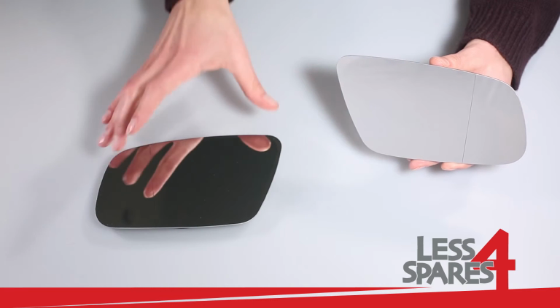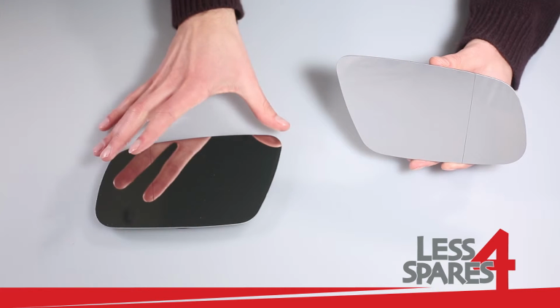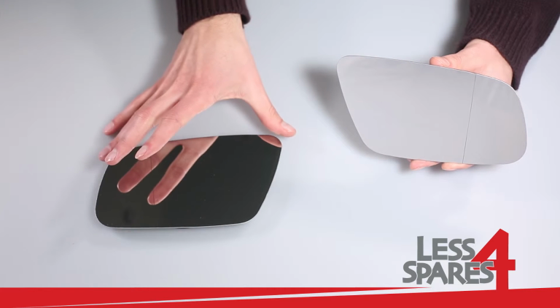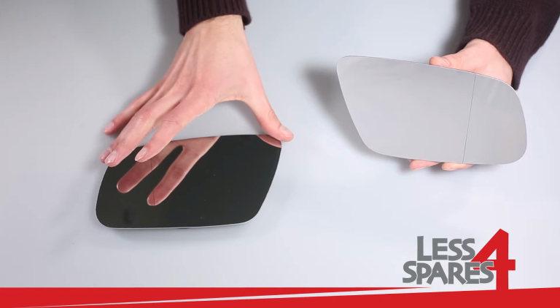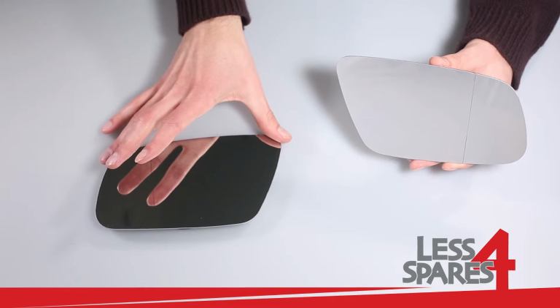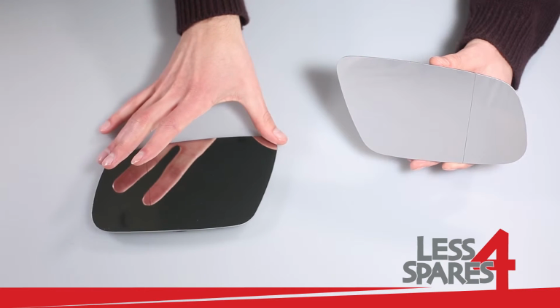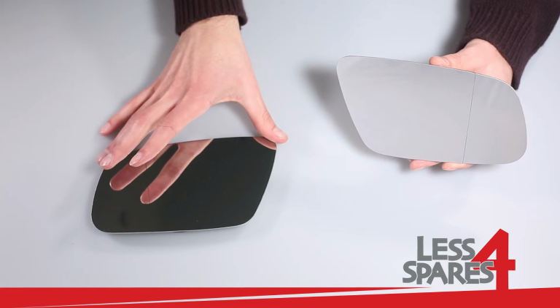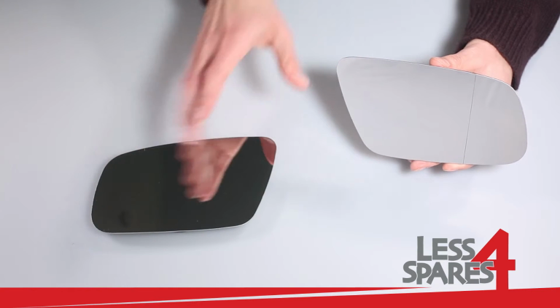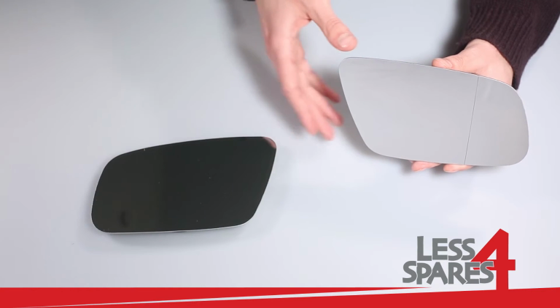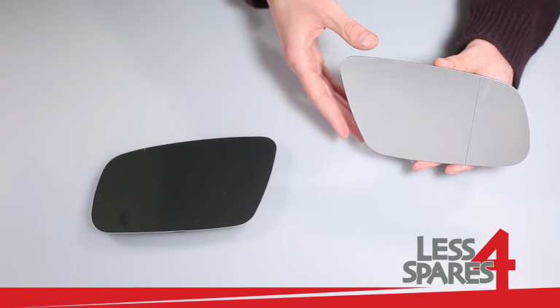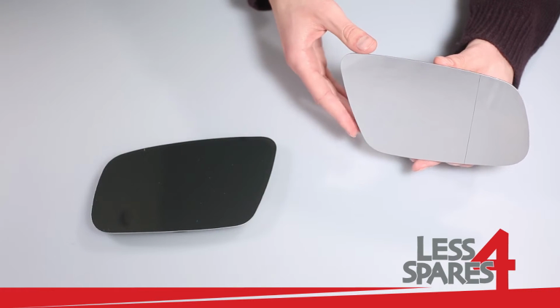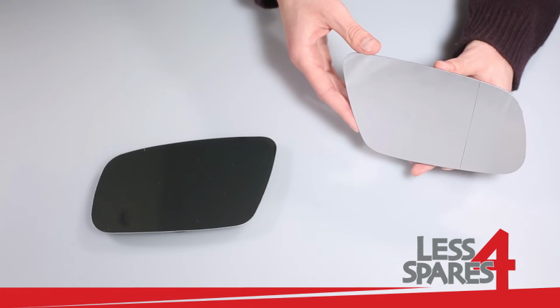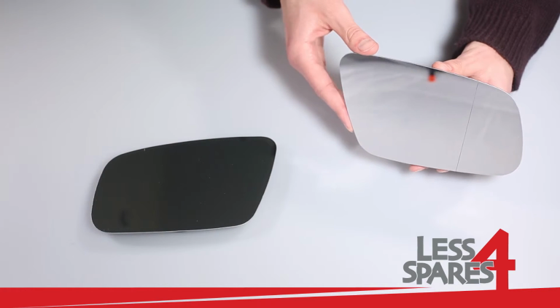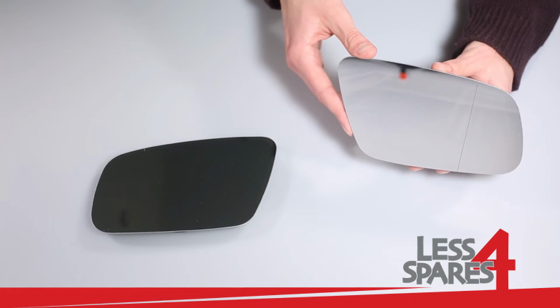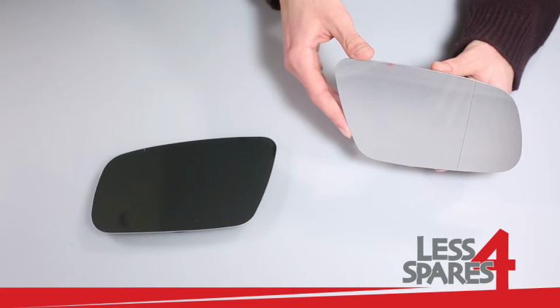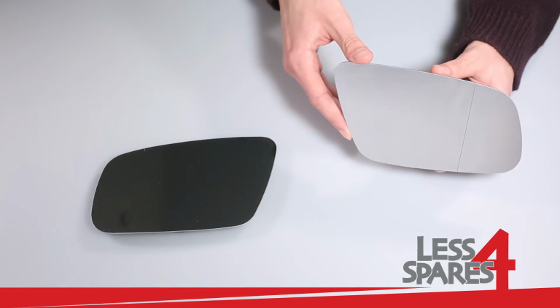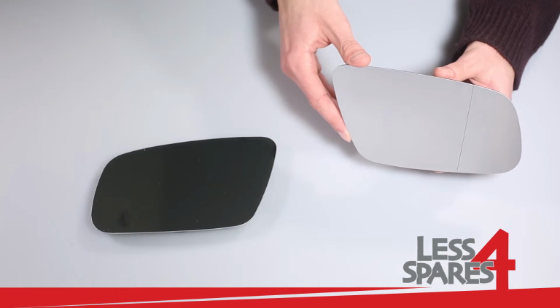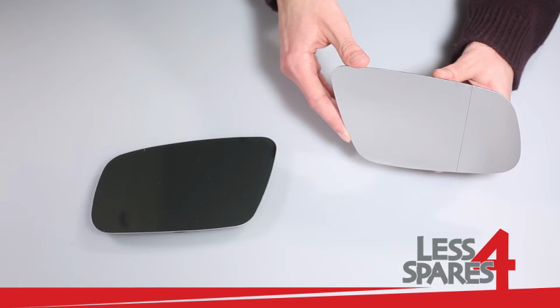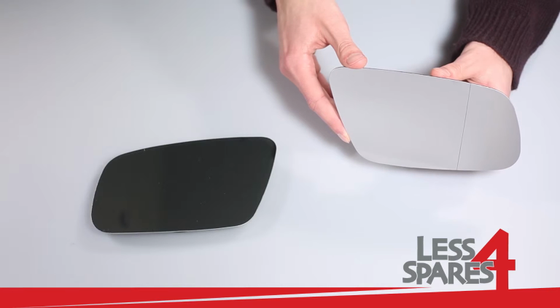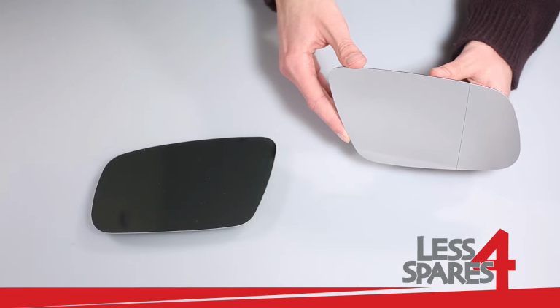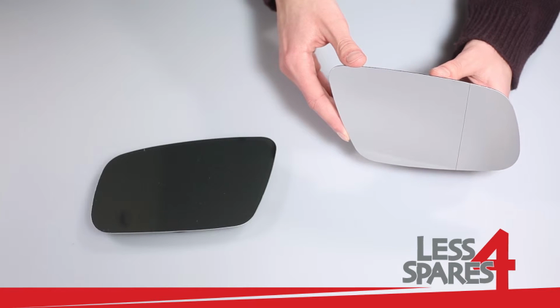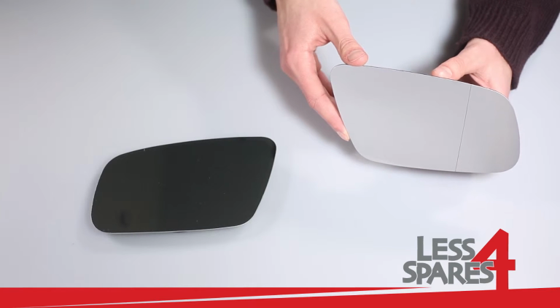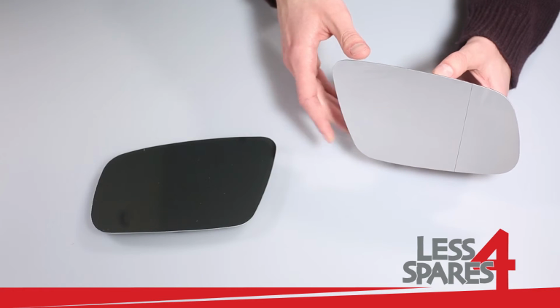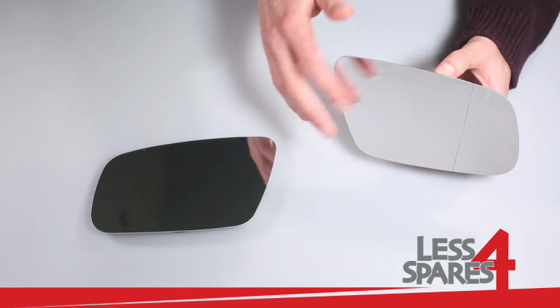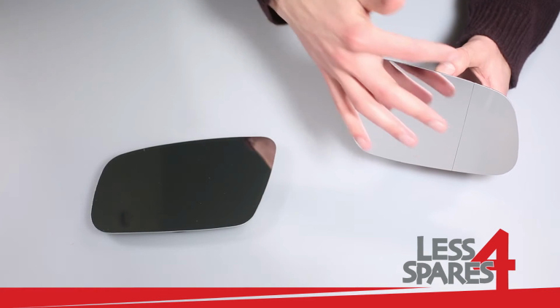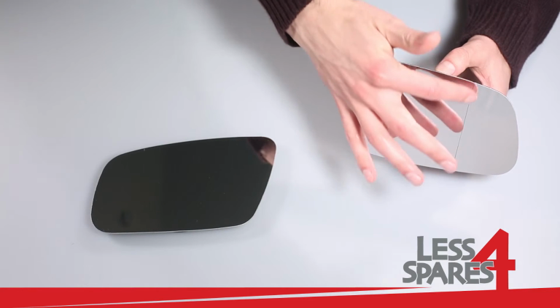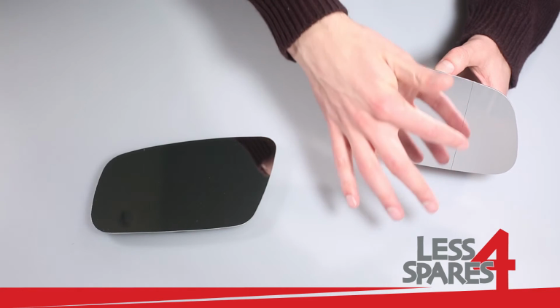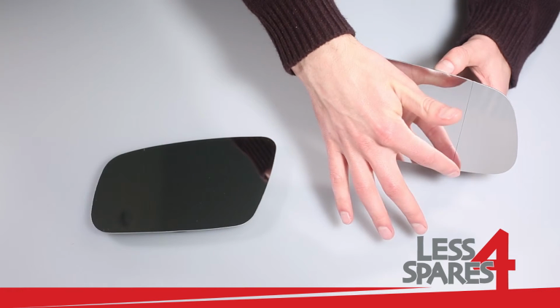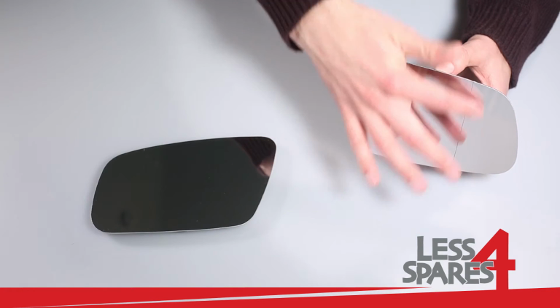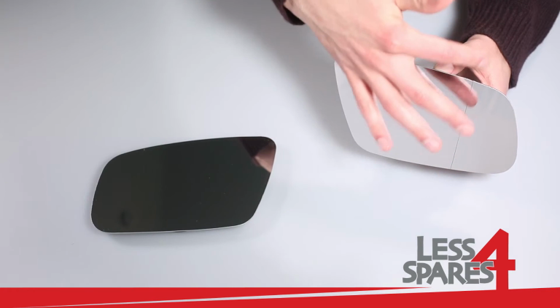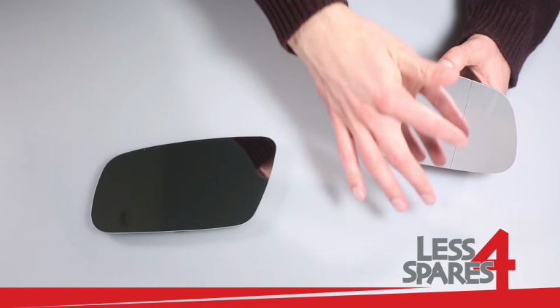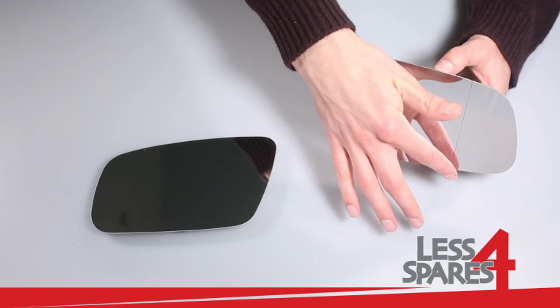Left passenger side mirror and right driver side mirror are both wide-angle and have a vertical line to eliminate blind spot.